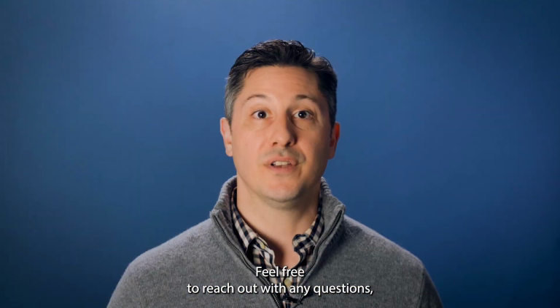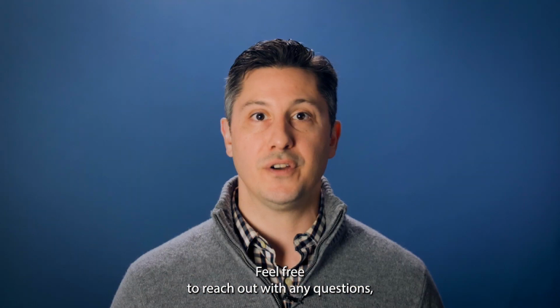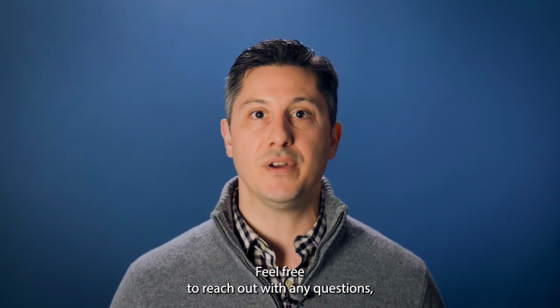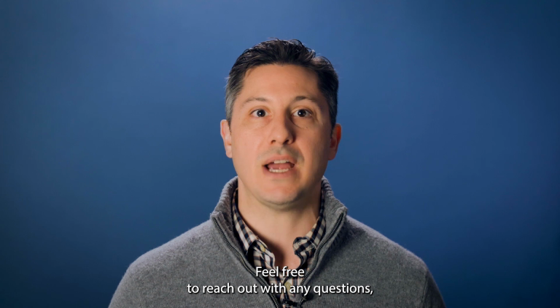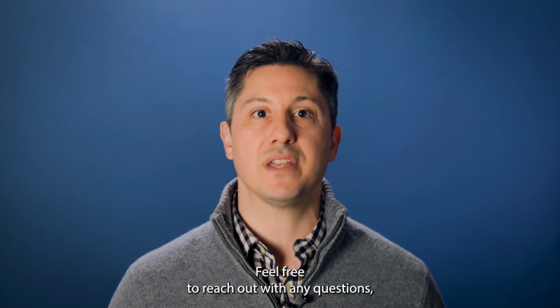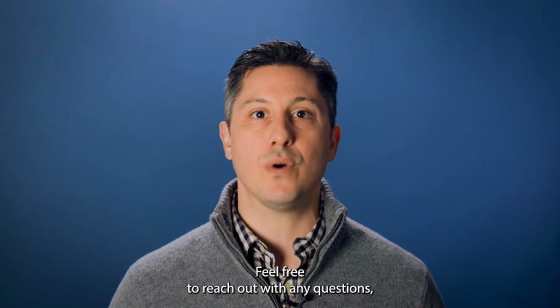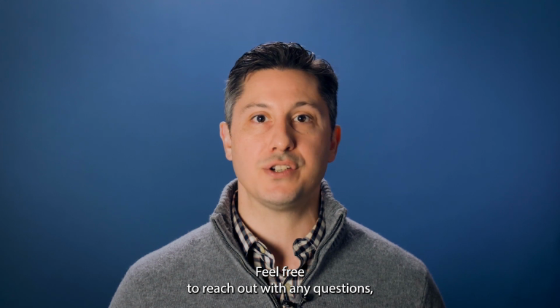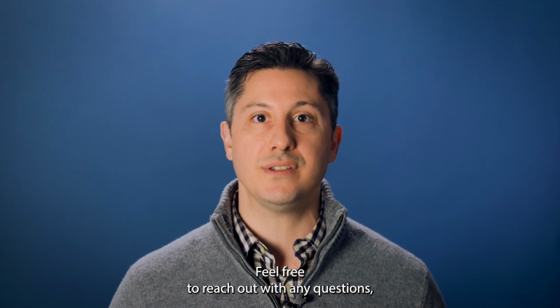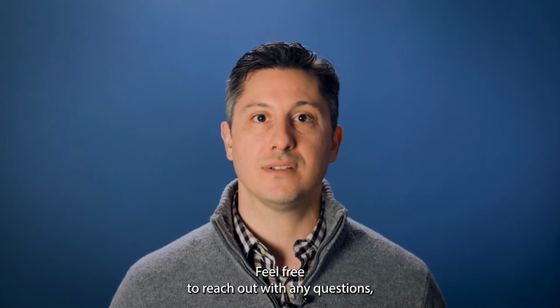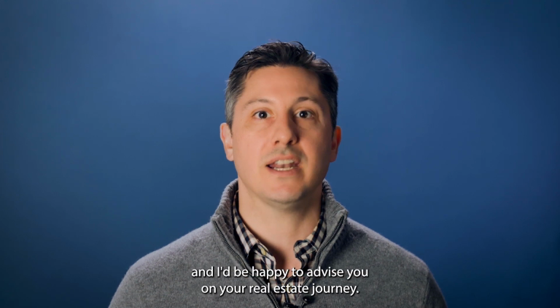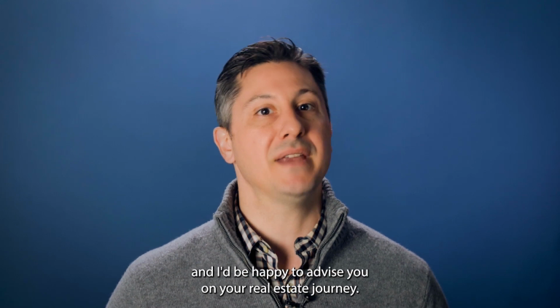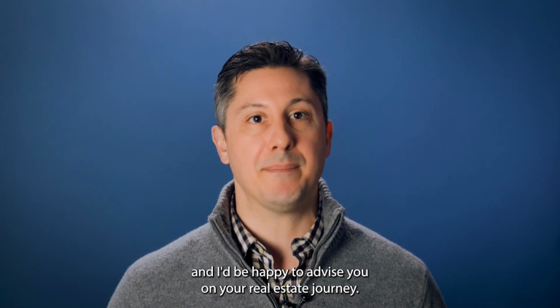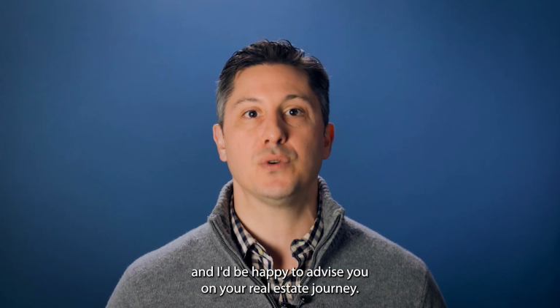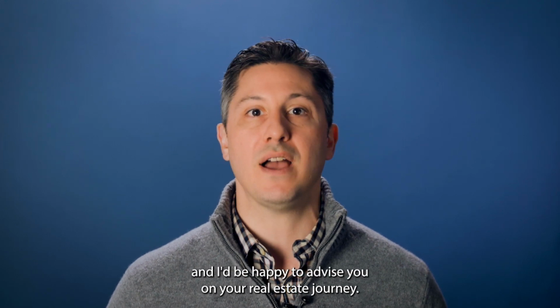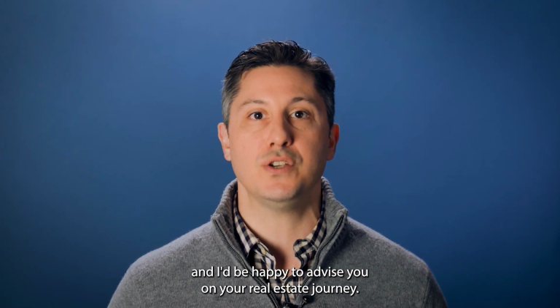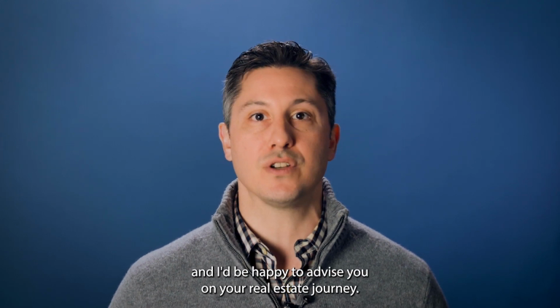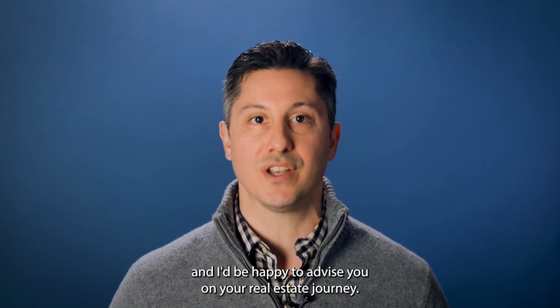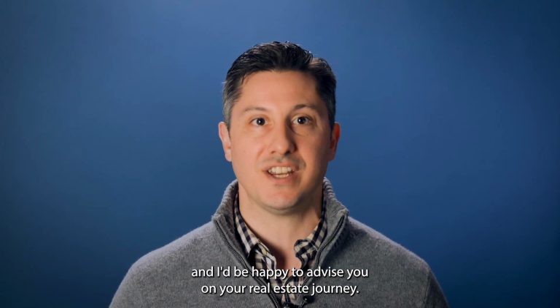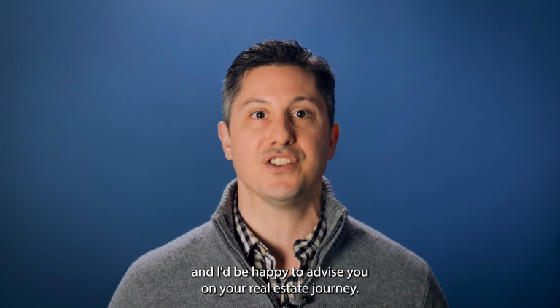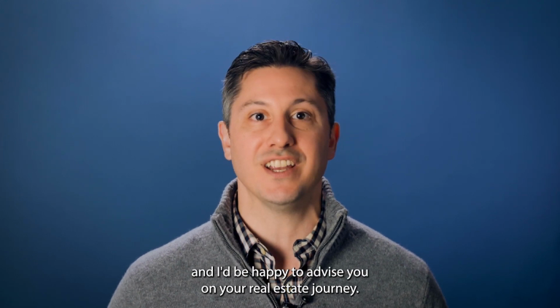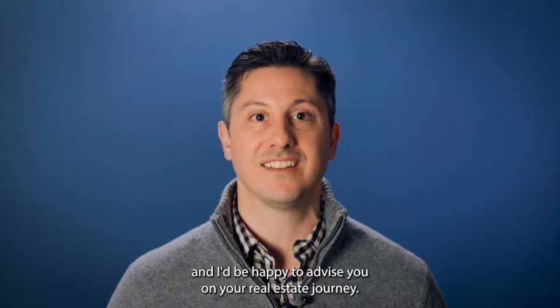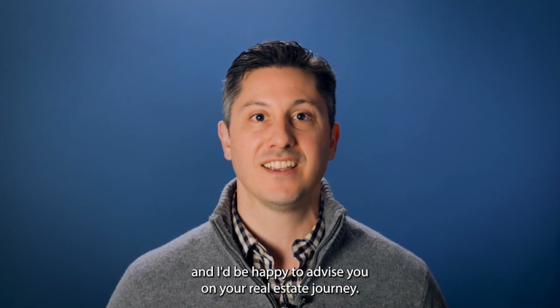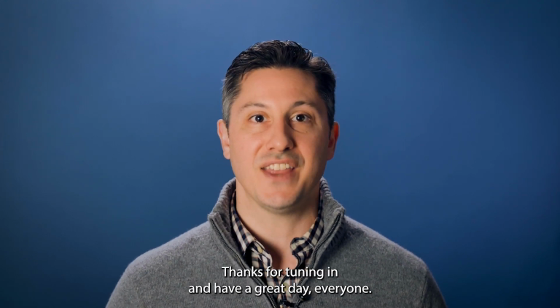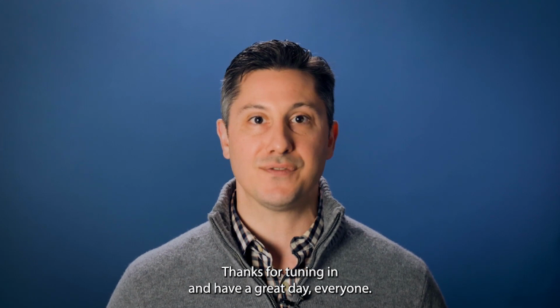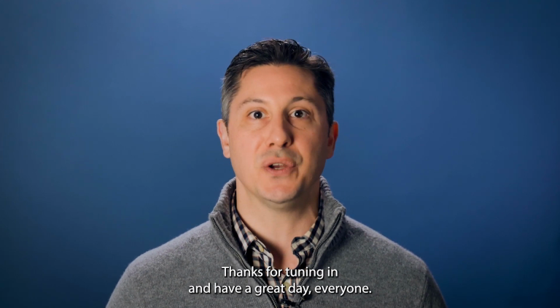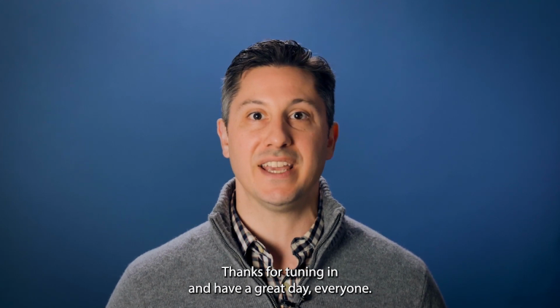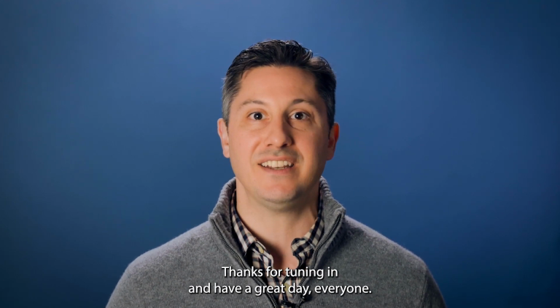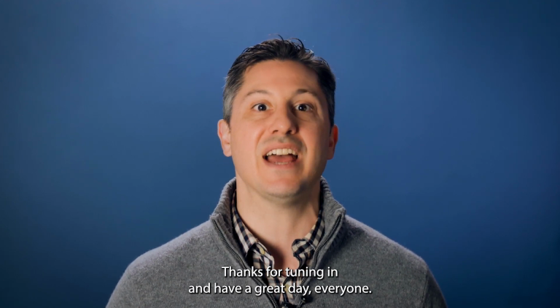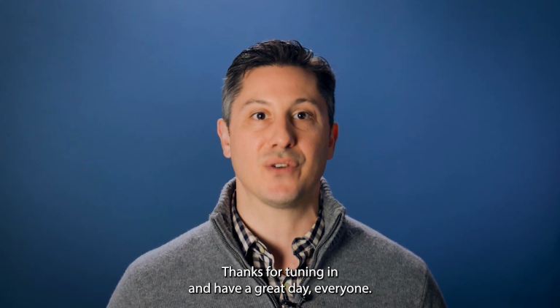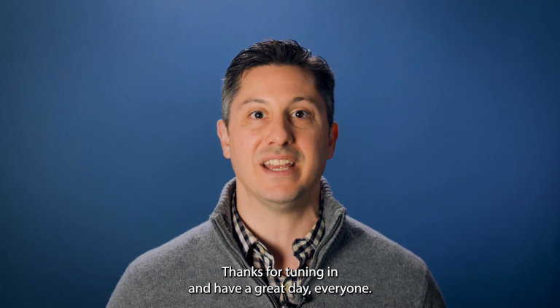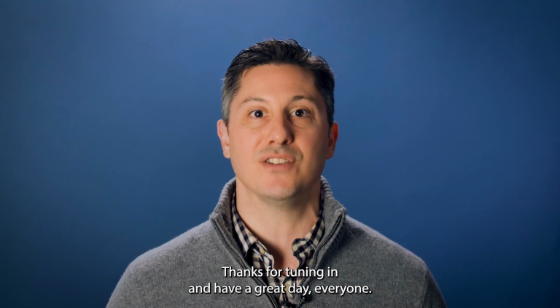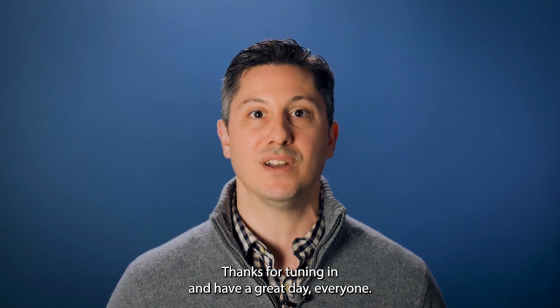Feel free to reach out with any questions, and I'd be happy to advise you on your real estate journey. Thanks for tuning in, and have a great day, everyone.